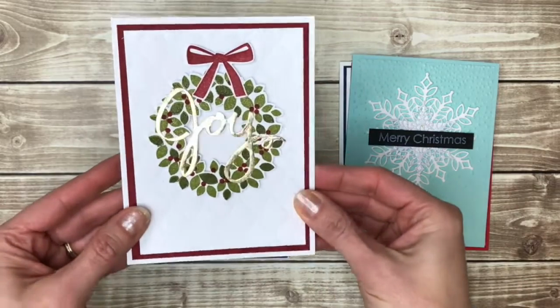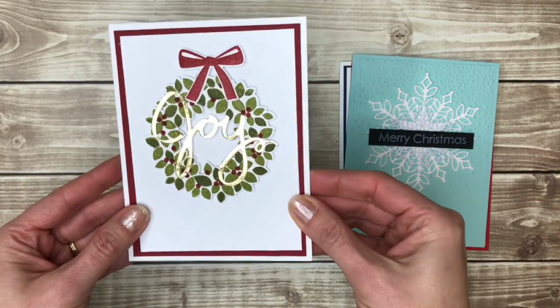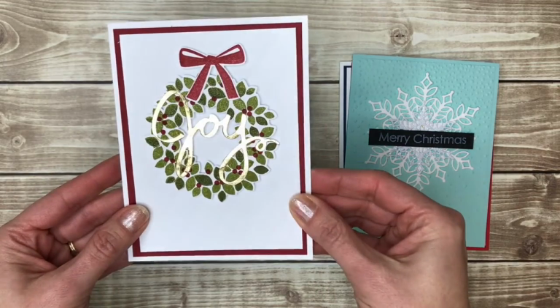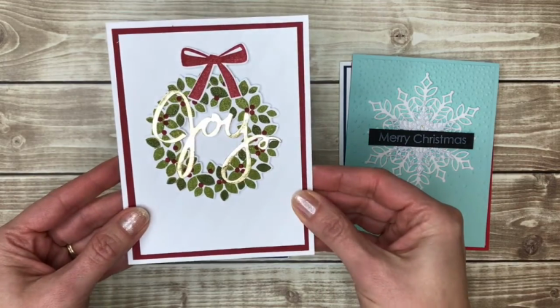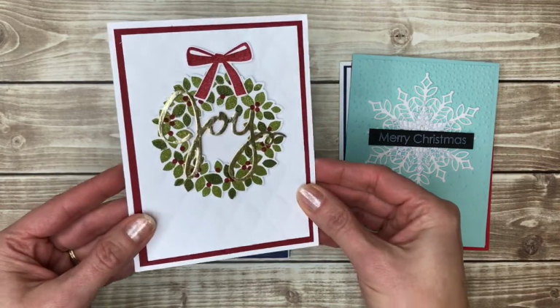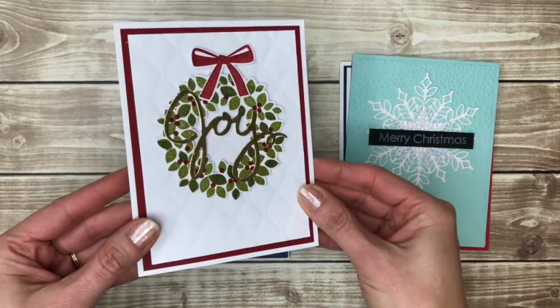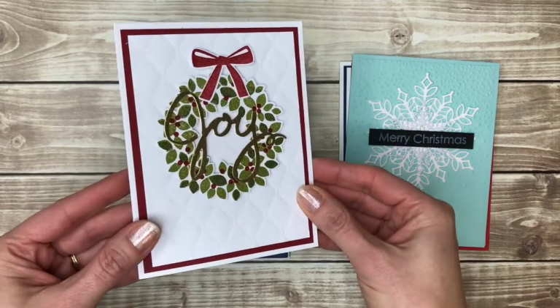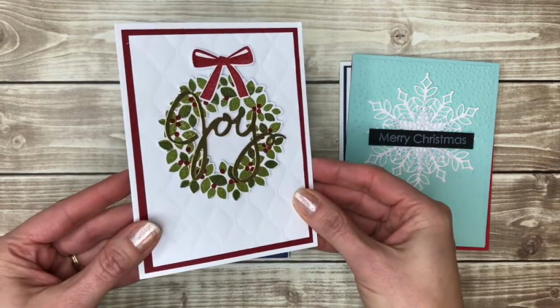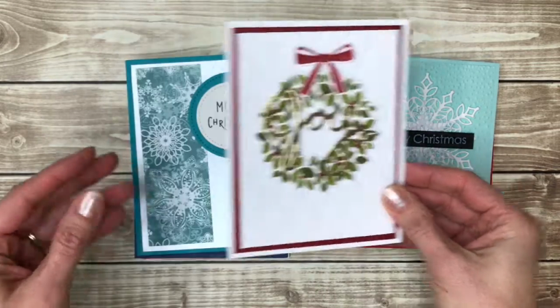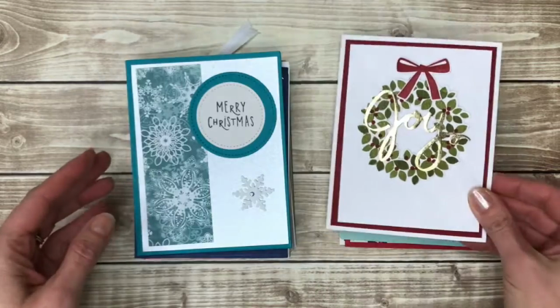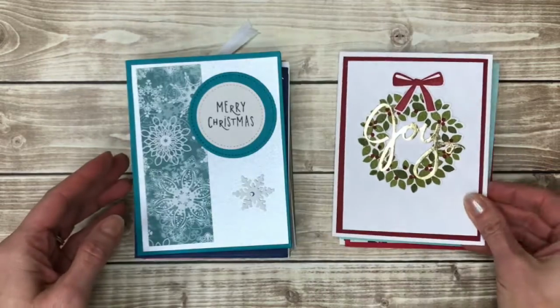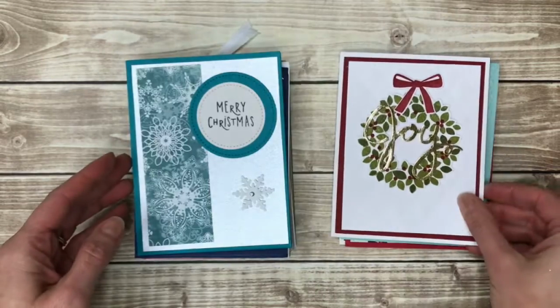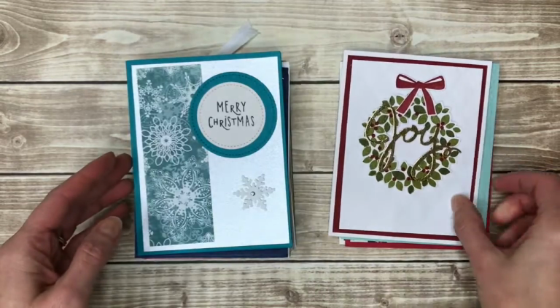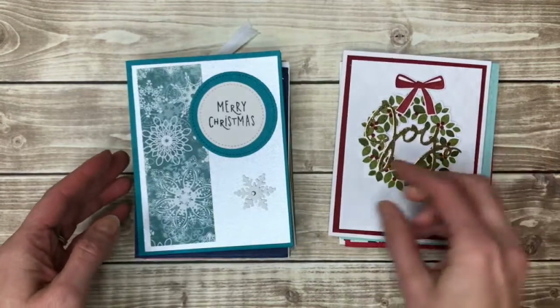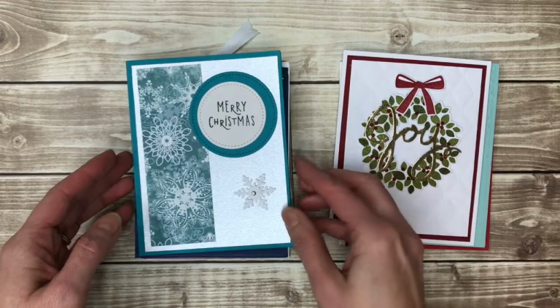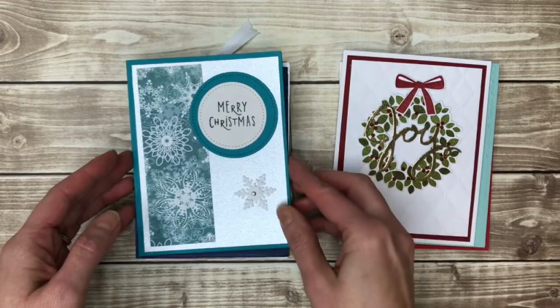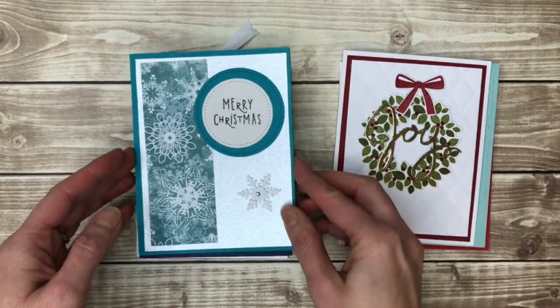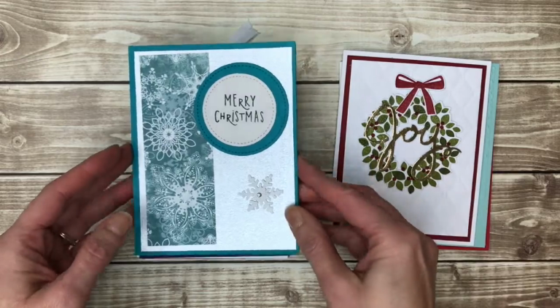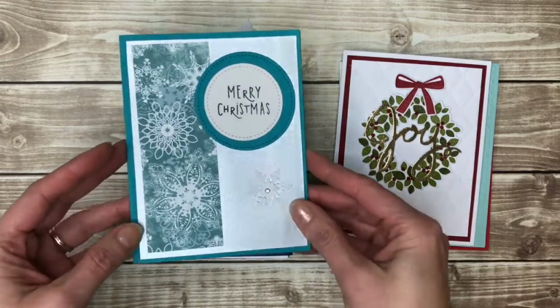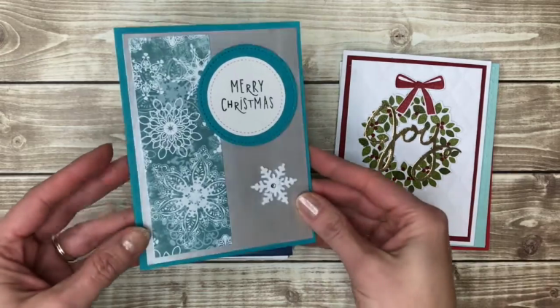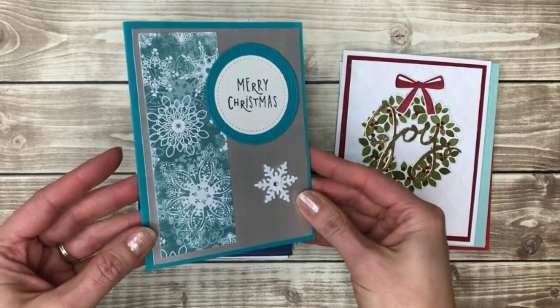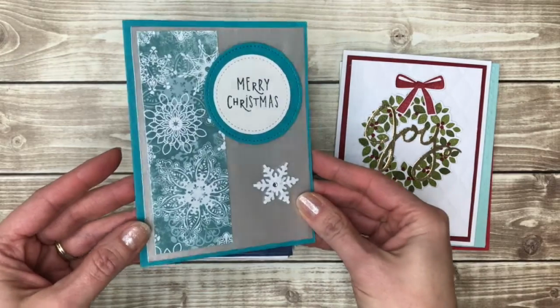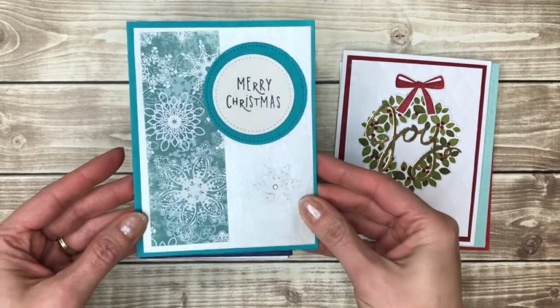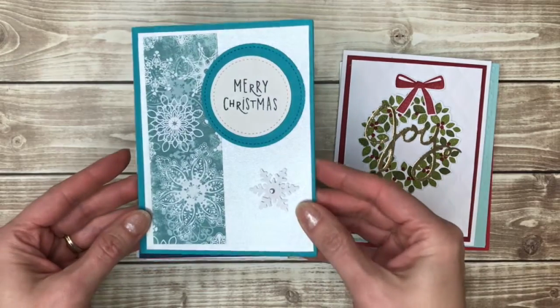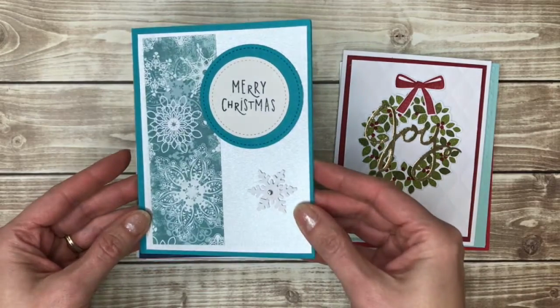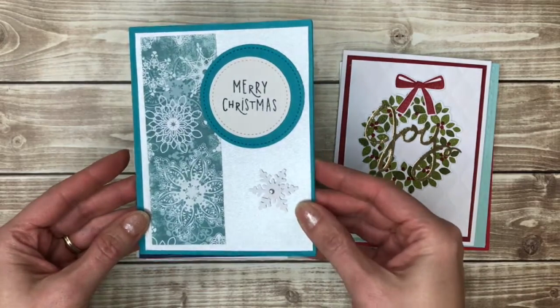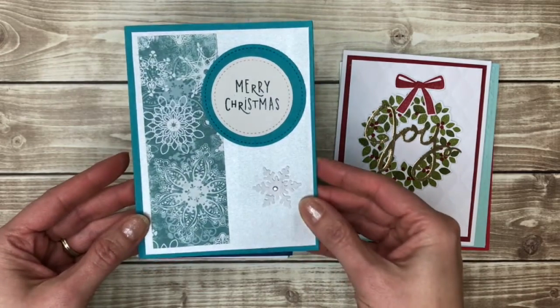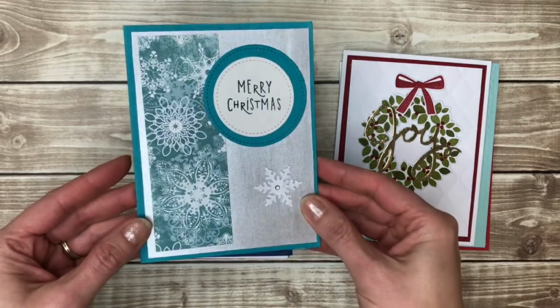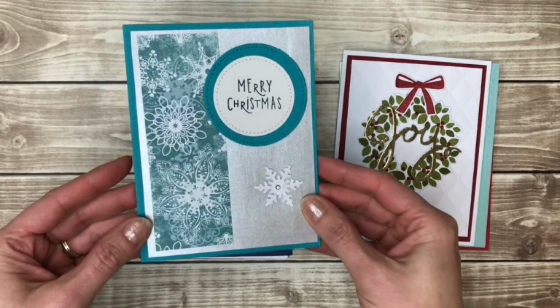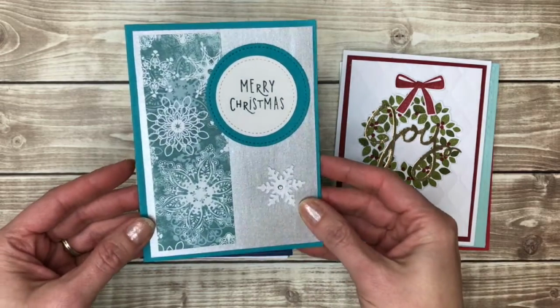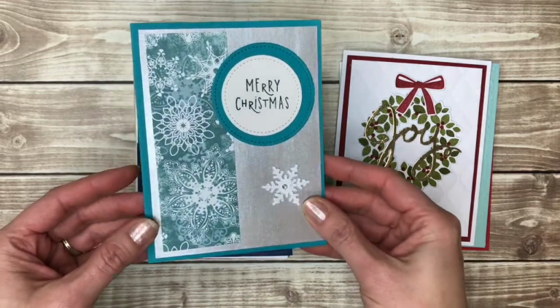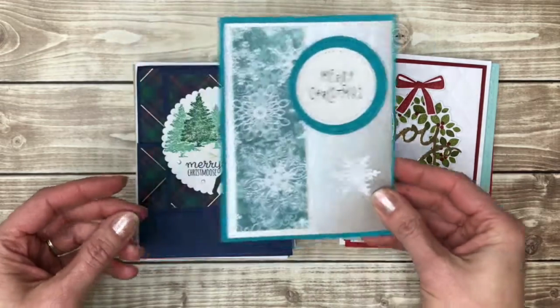Here's a more traditional card. Back to the blues and silvers — I really like that color combination.